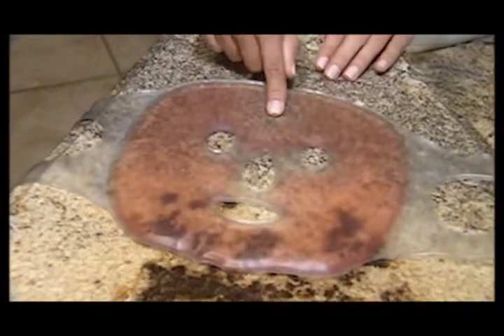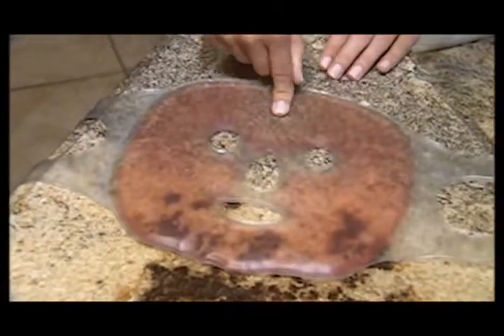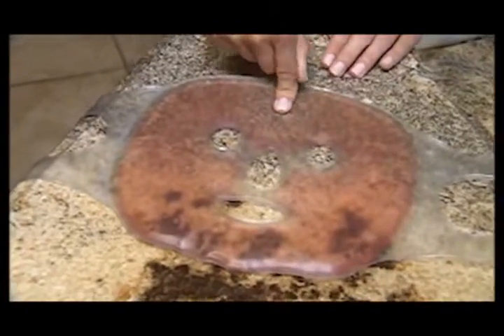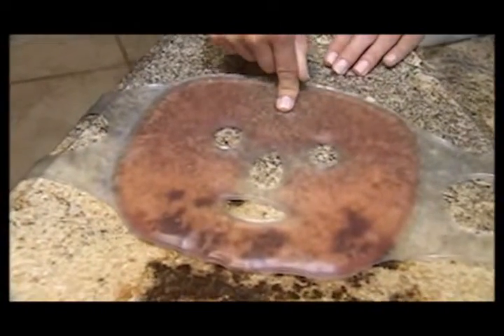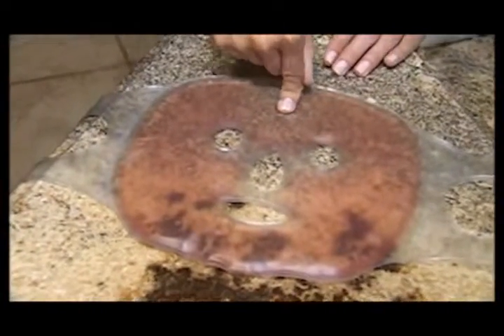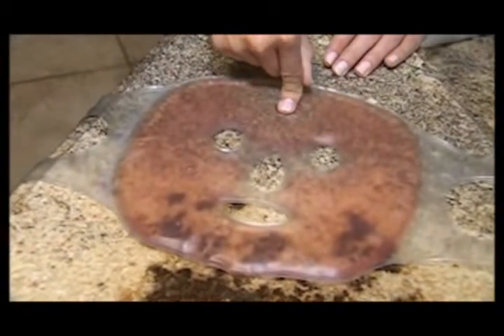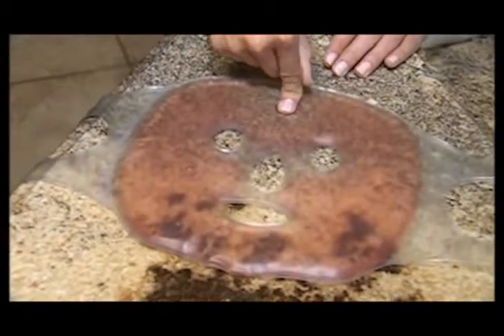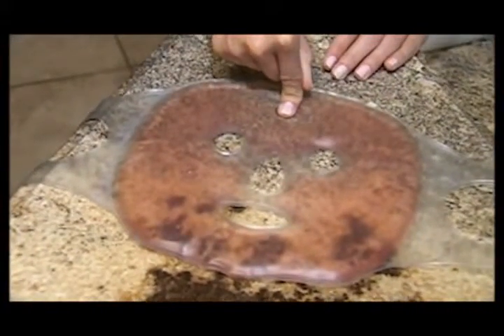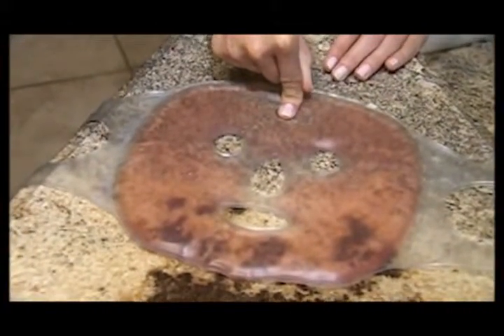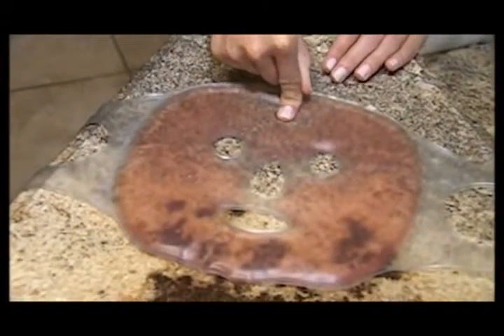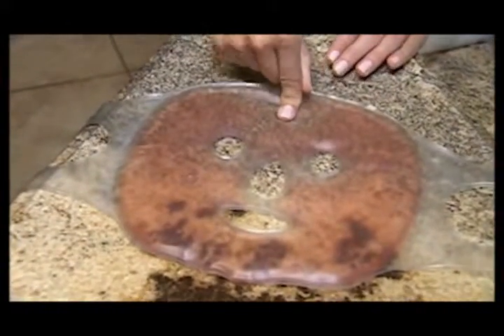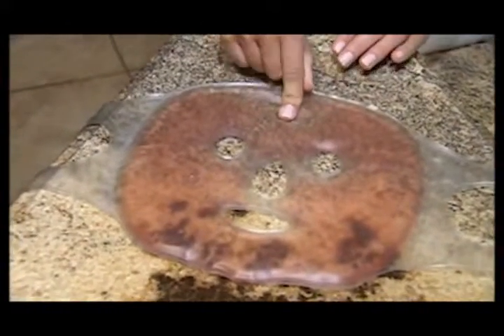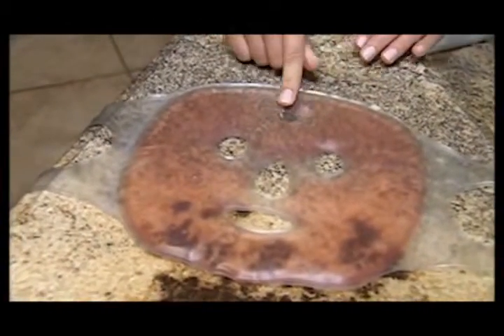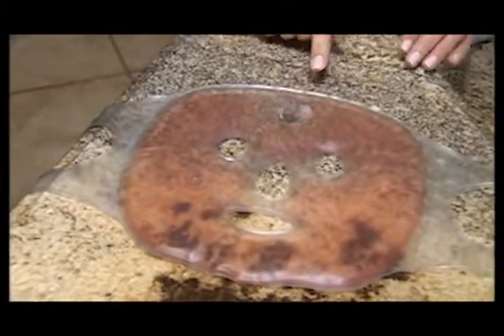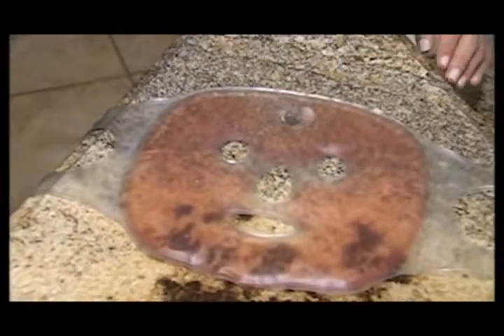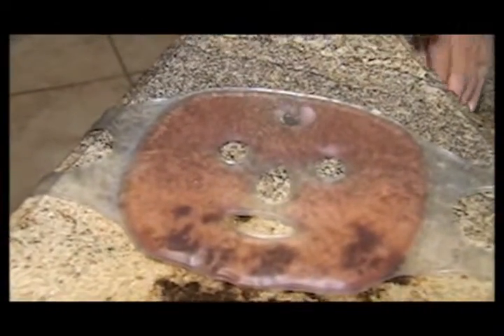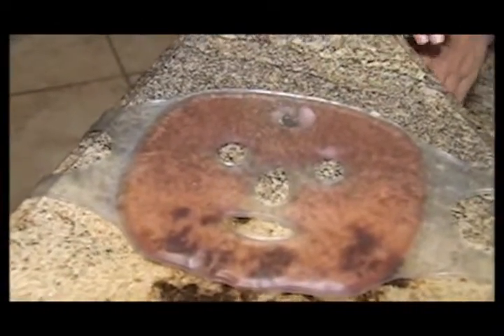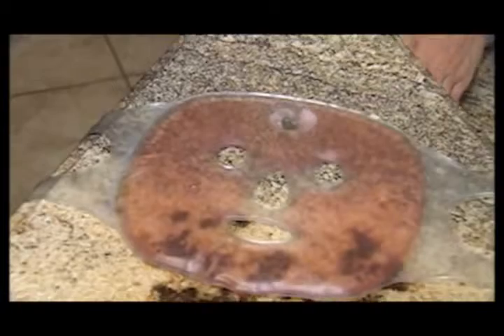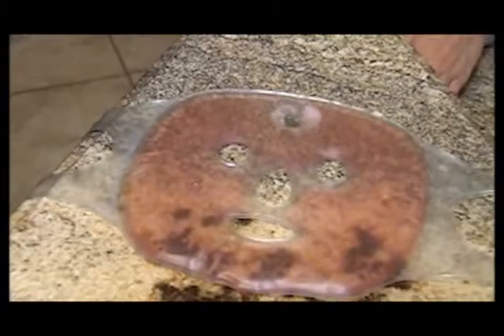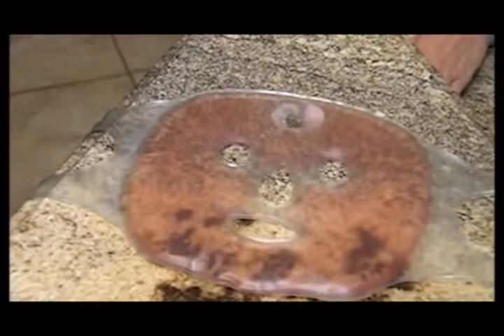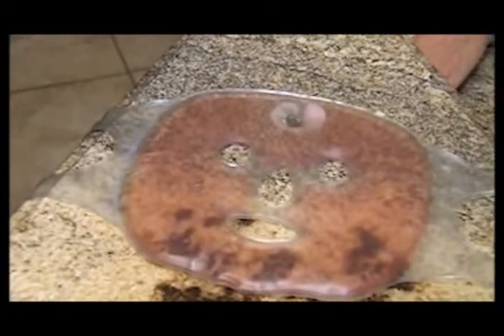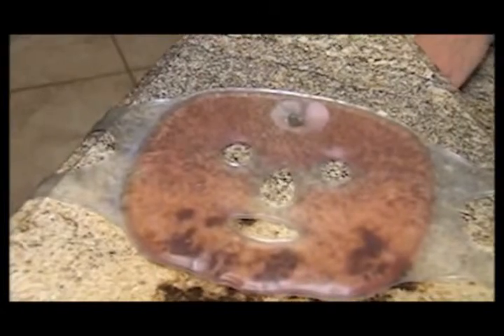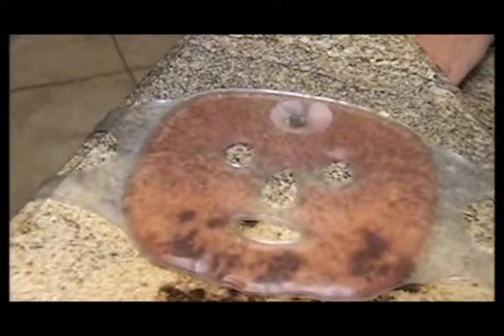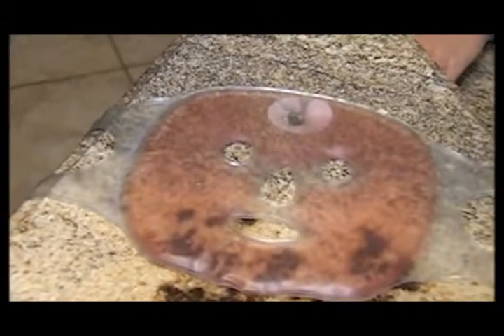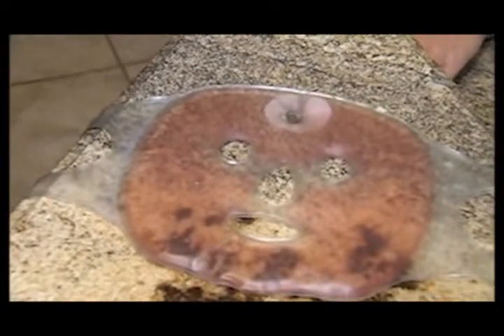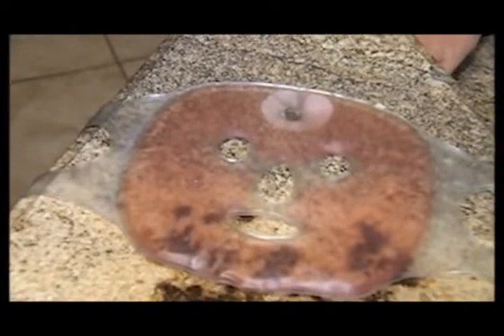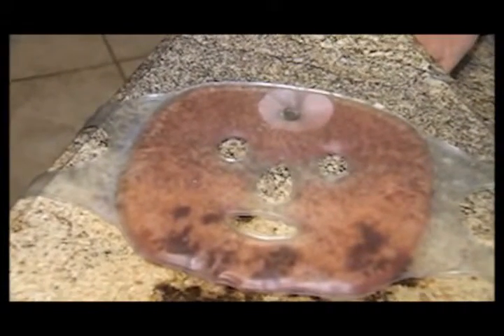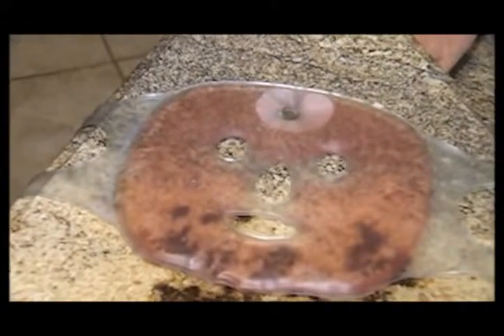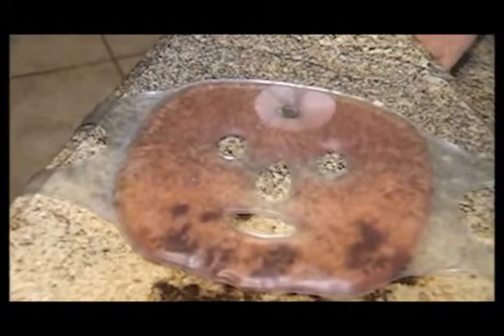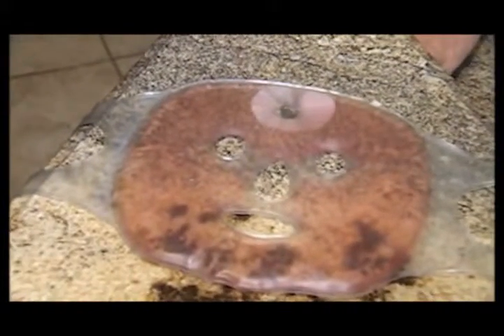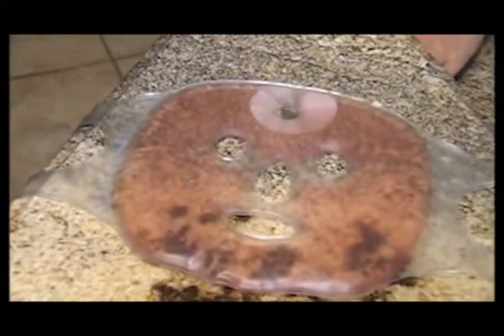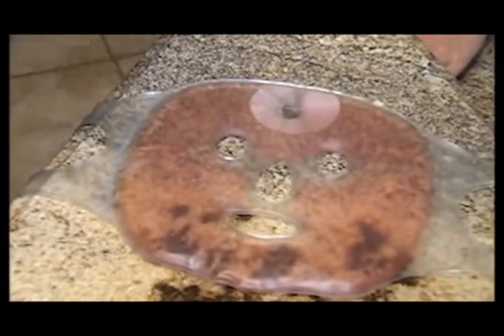For instant reheat, wait until the mask has reached room temperature, then release instant heat by pressing on the silver tab.